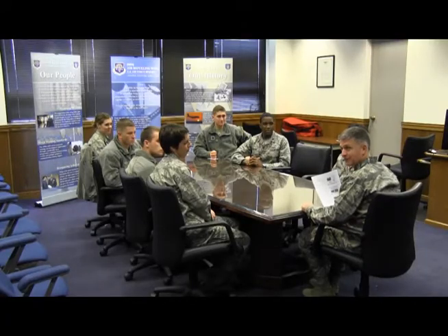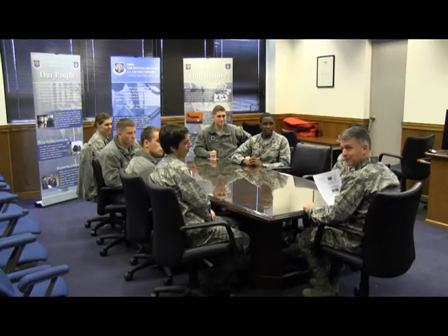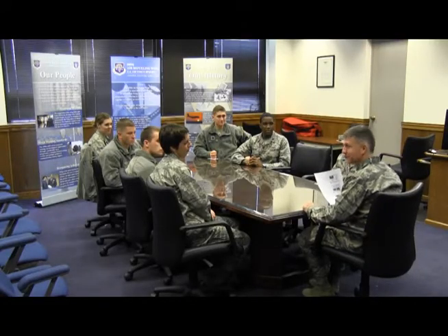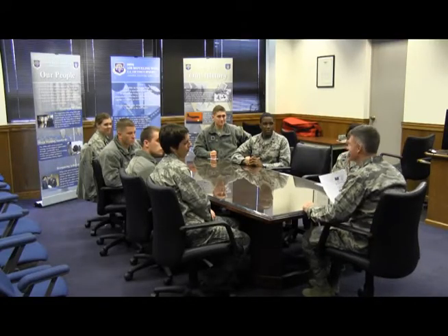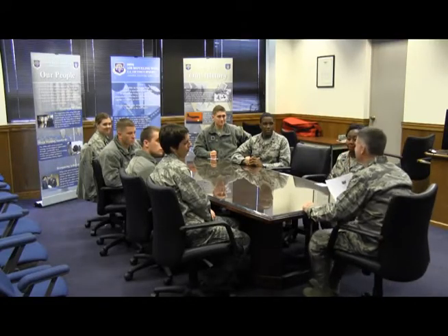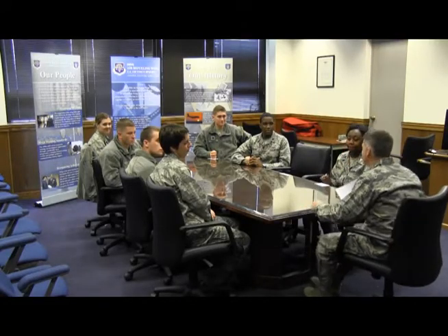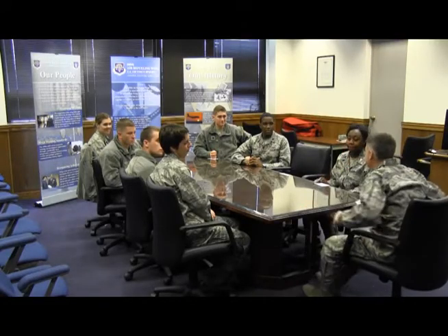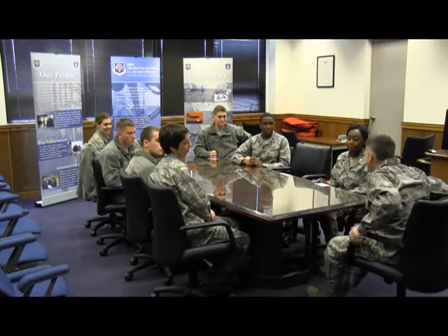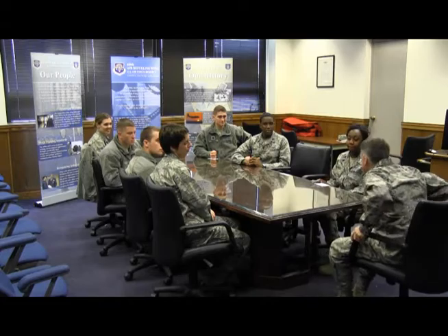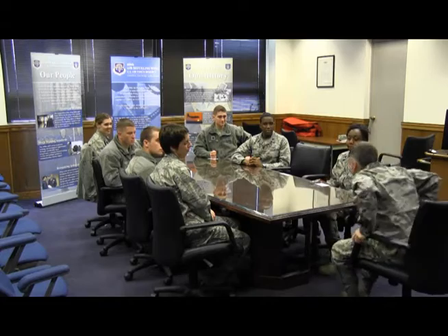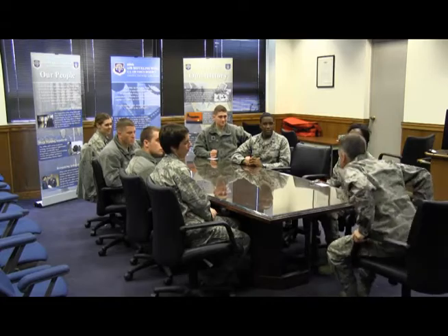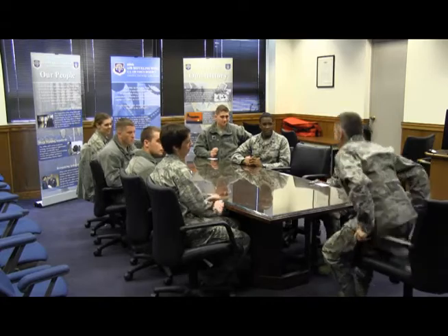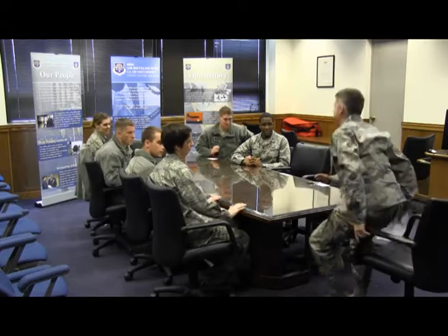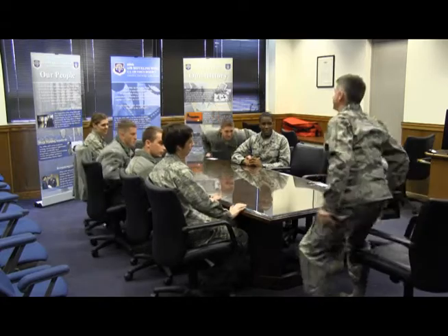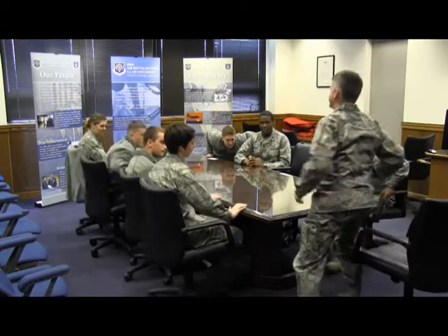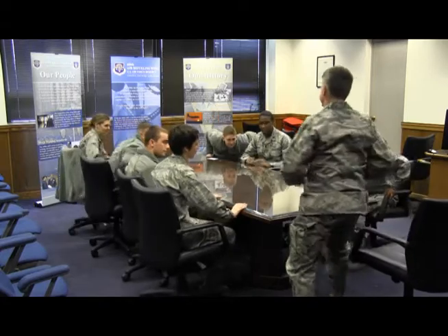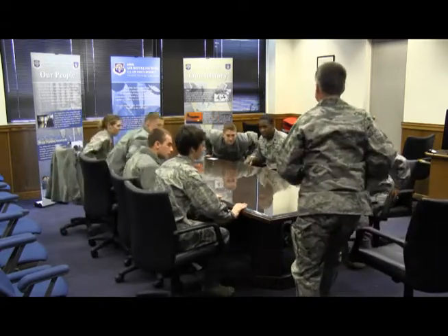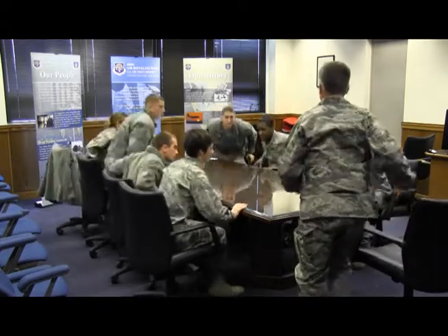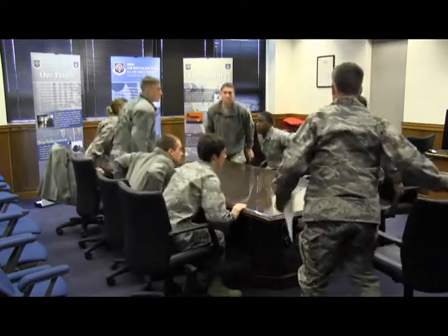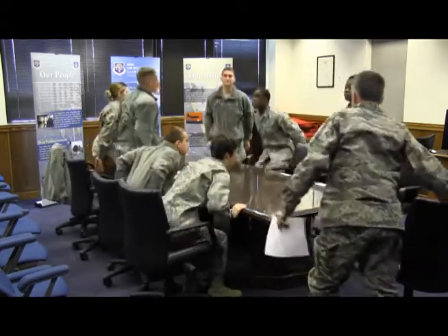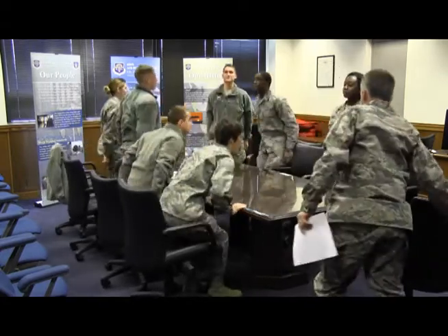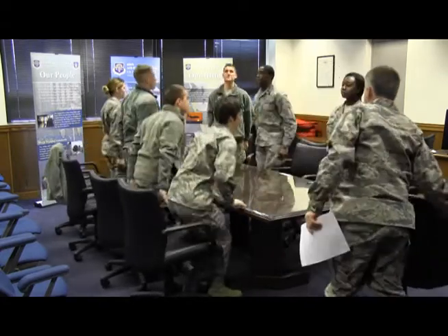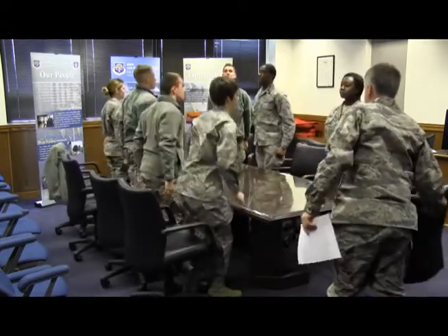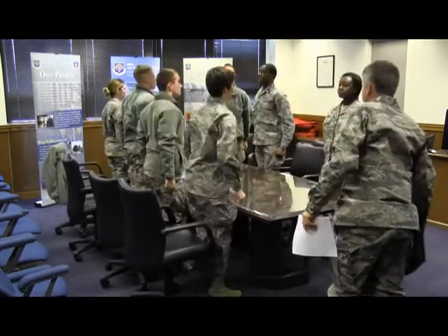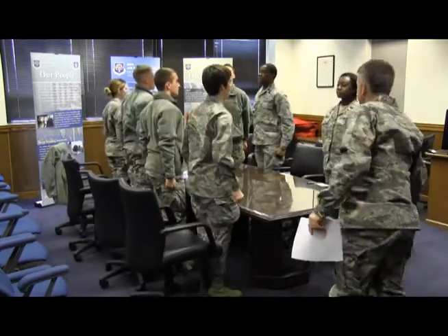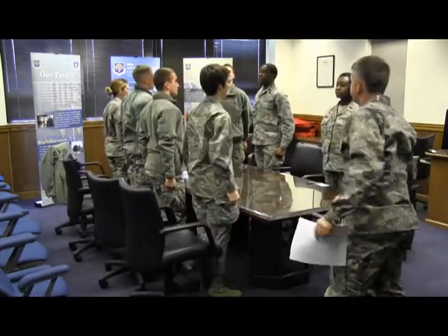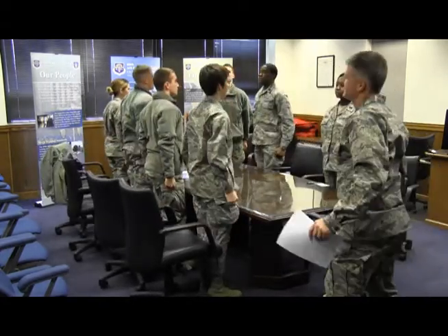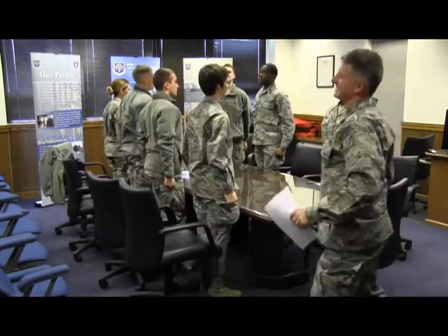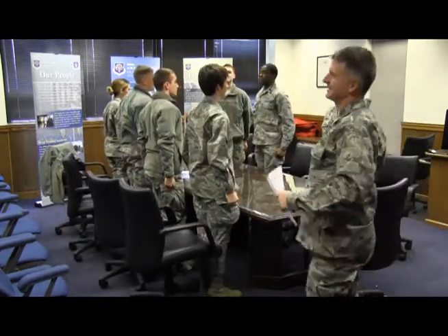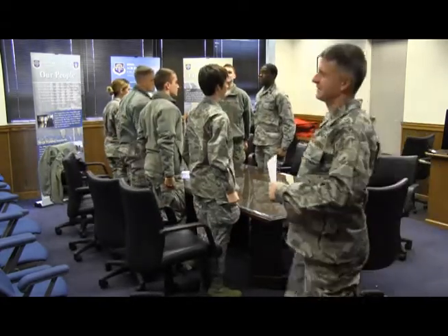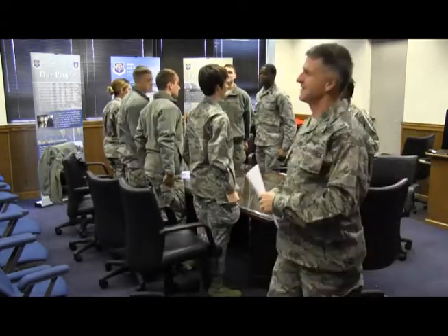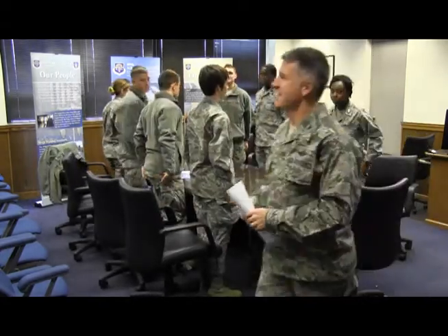I'm Air Force Sergeant Brent Skeen, 459th Wing Public Affairs, Joint Base Andrews, Maryland.